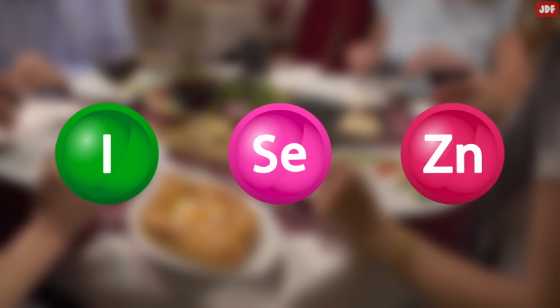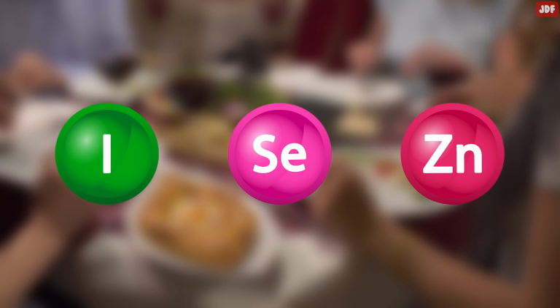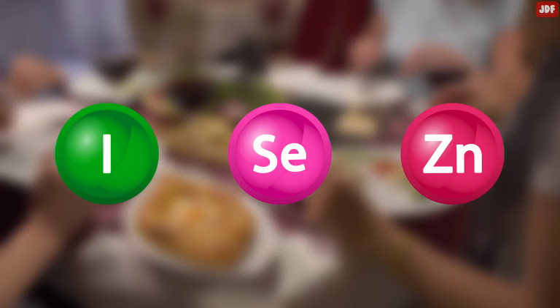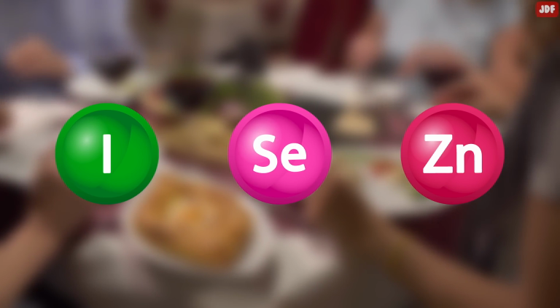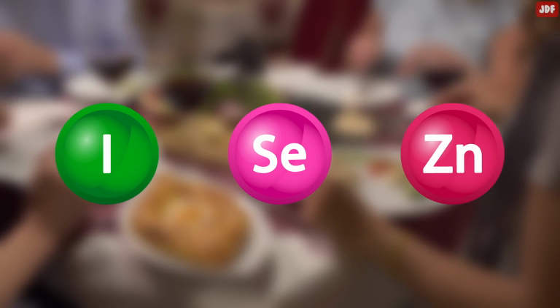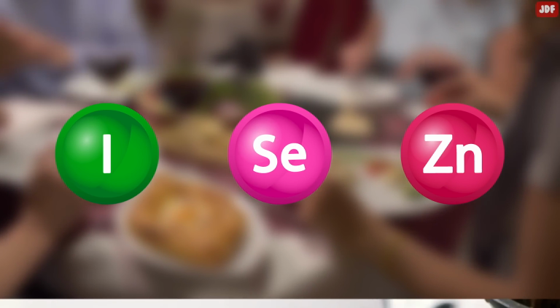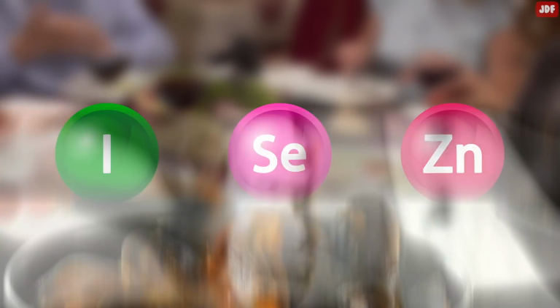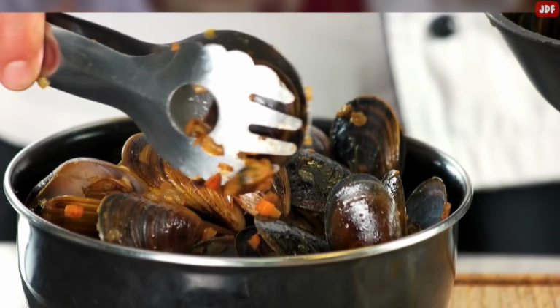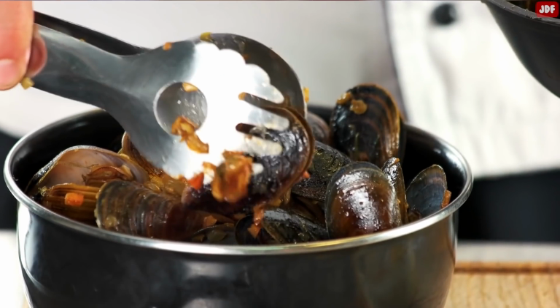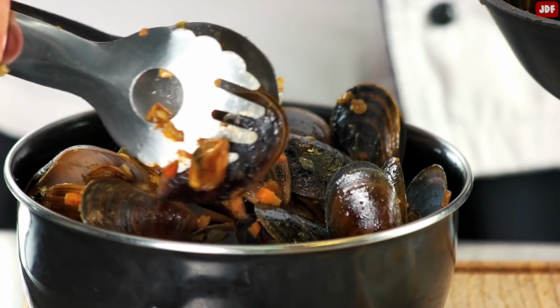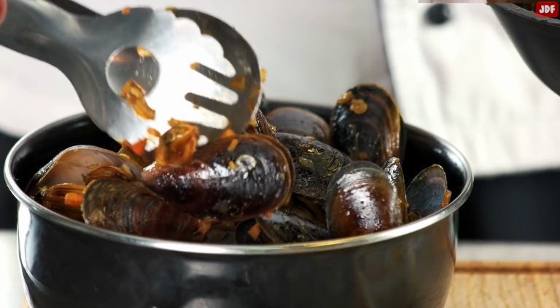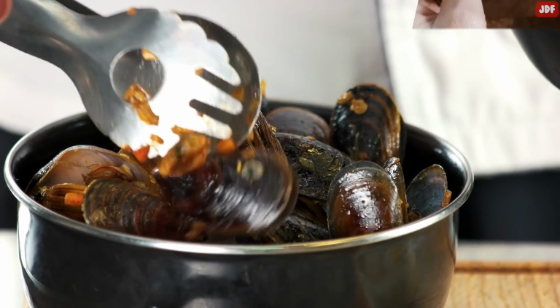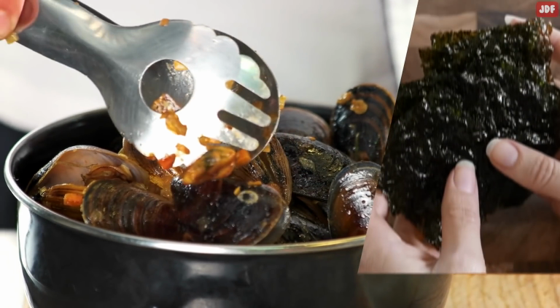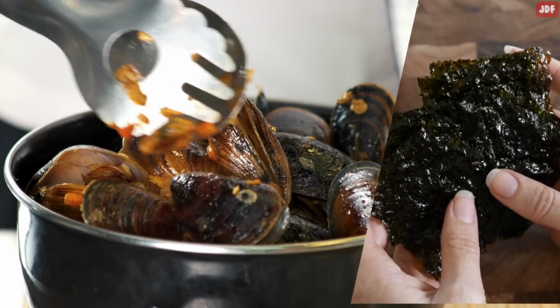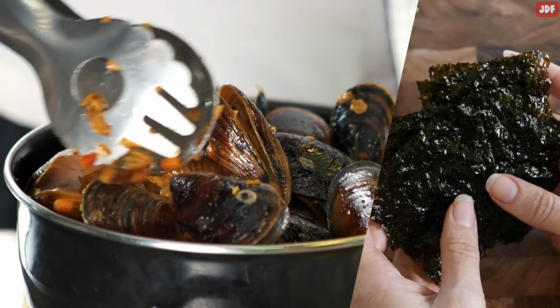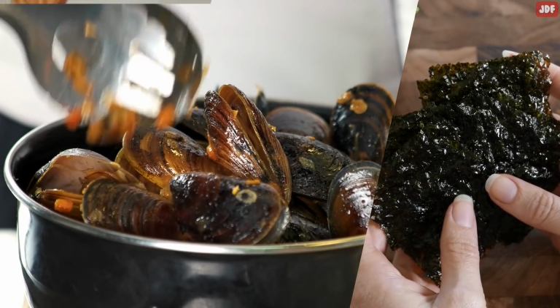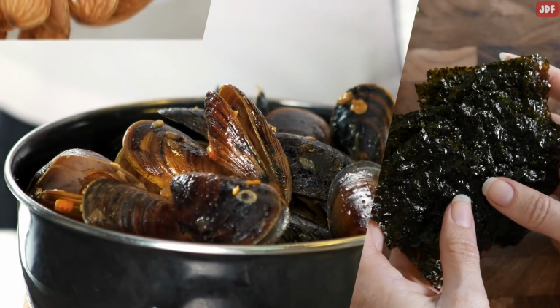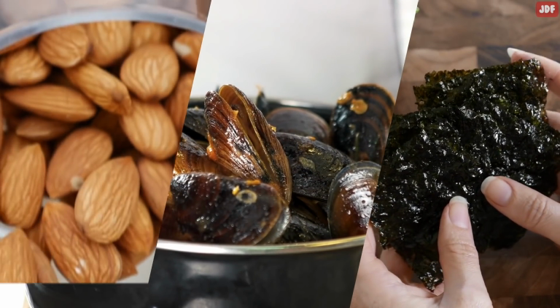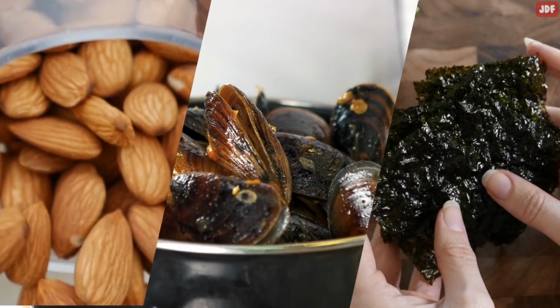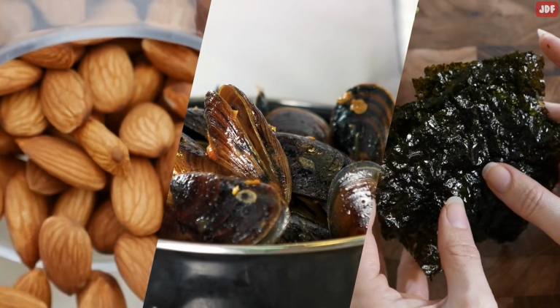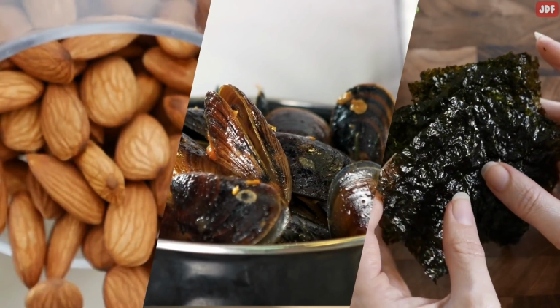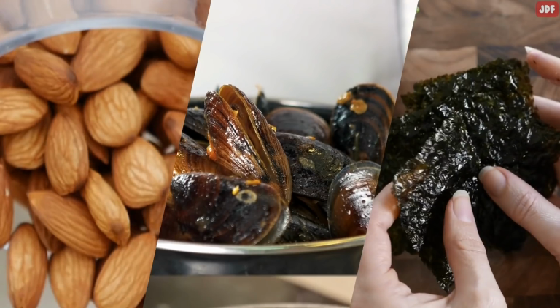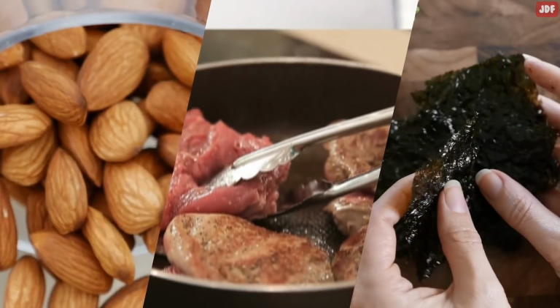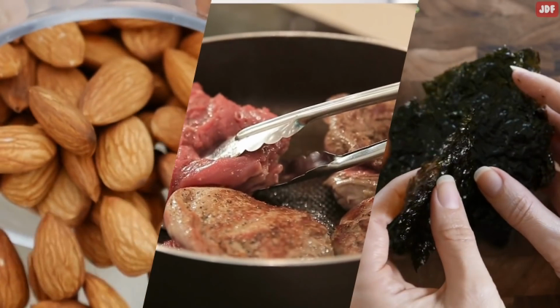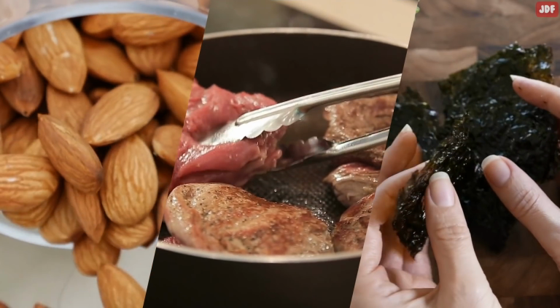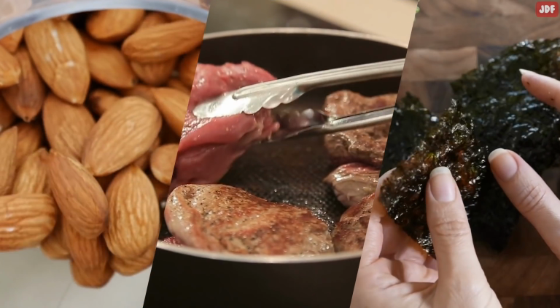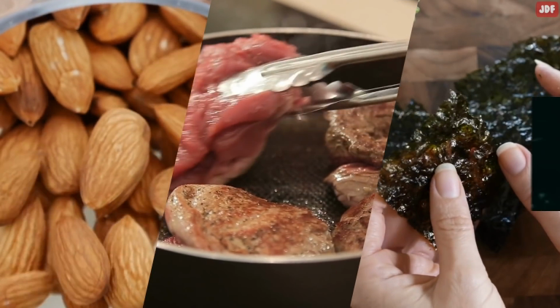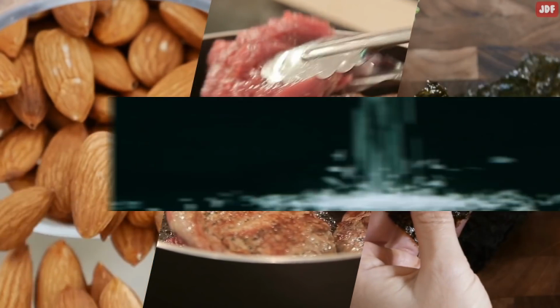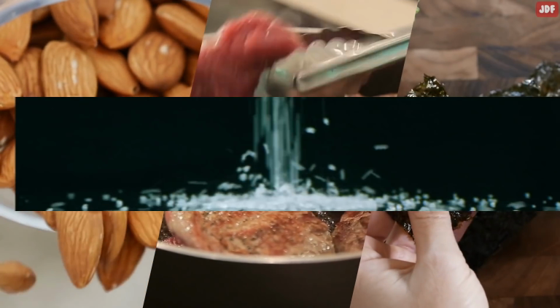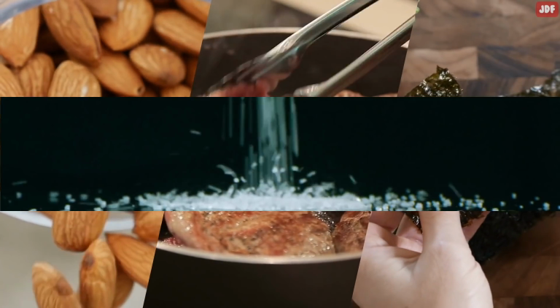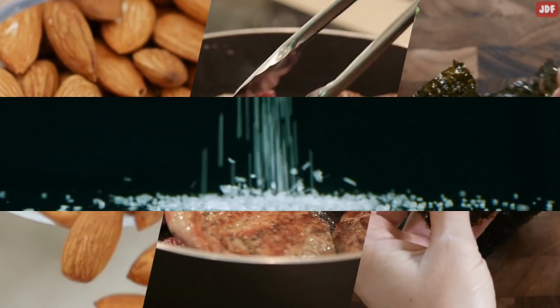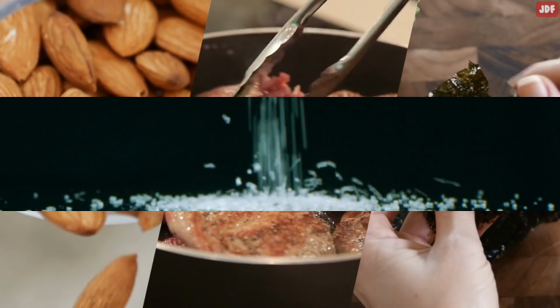These kinds of foods include shellfish, seaweed, Brazil nuts, meat, and sea salt.